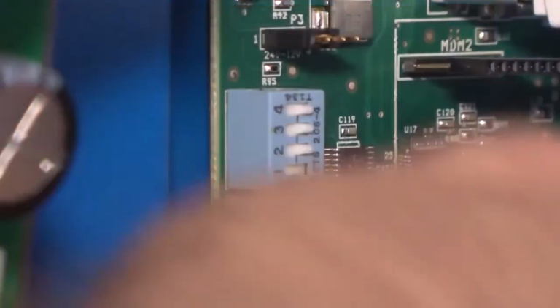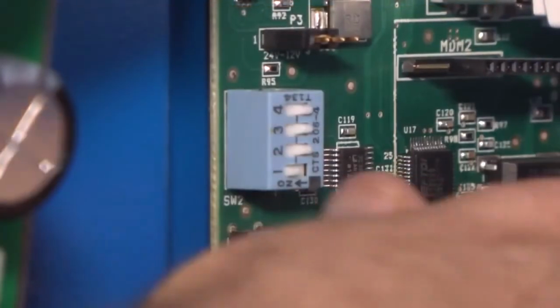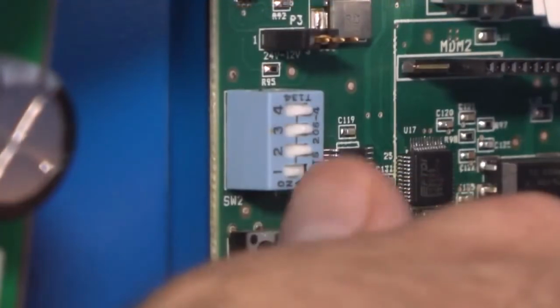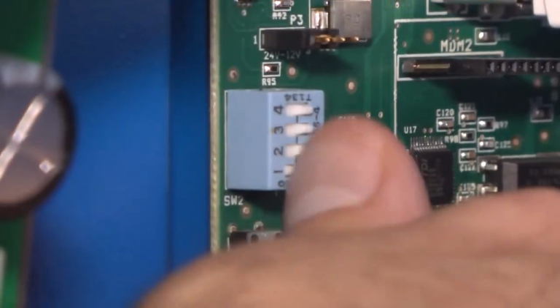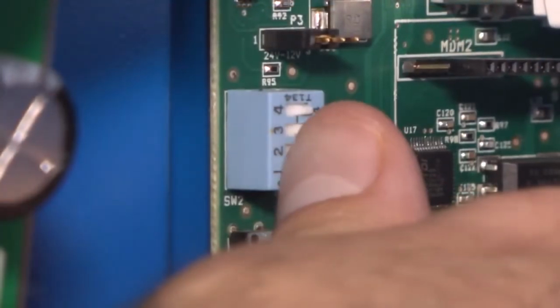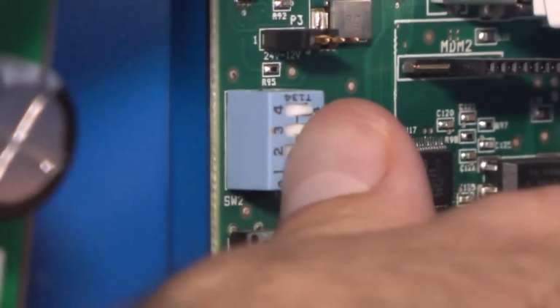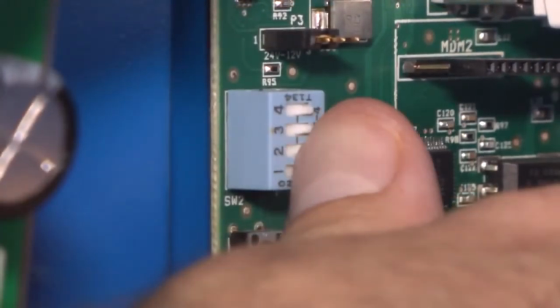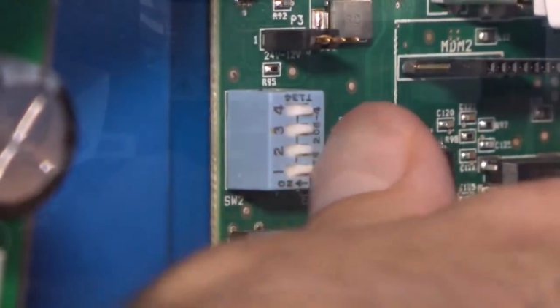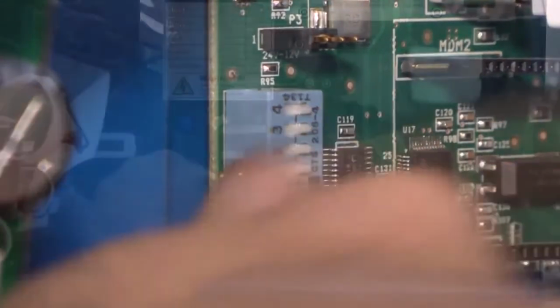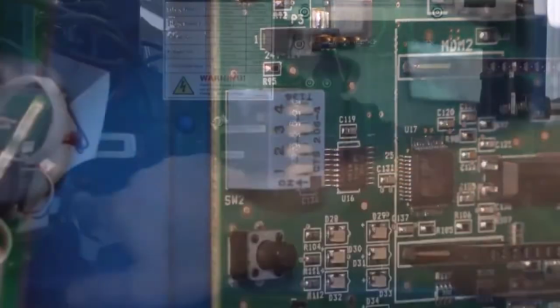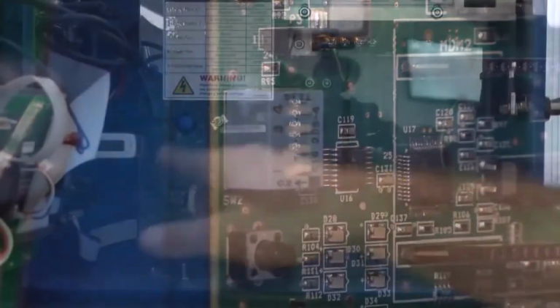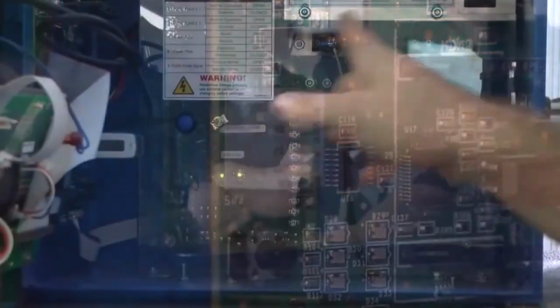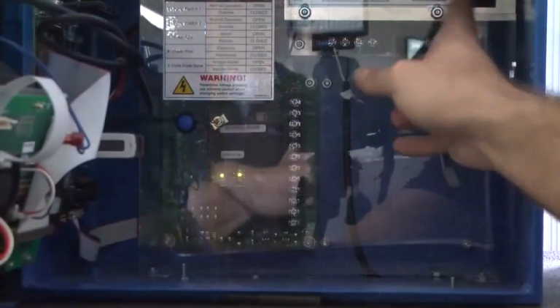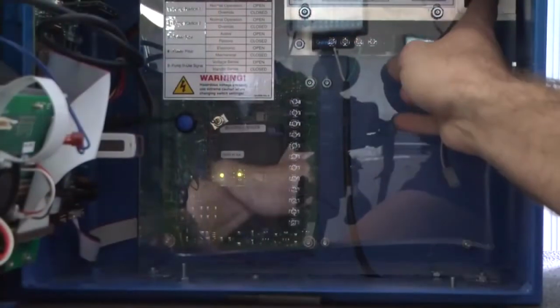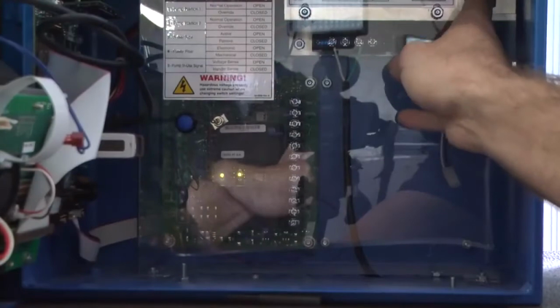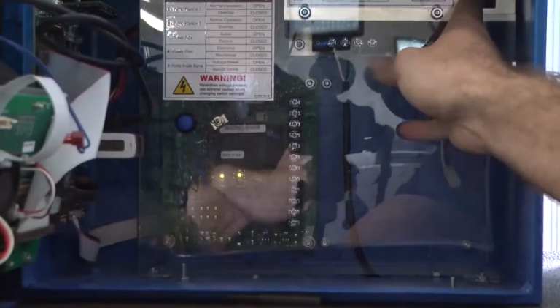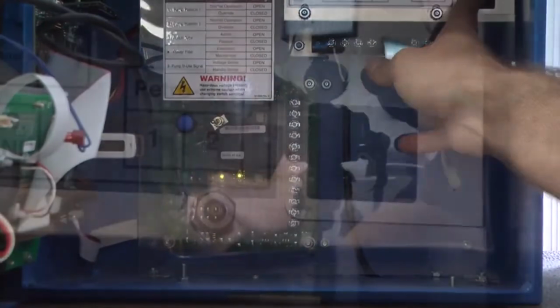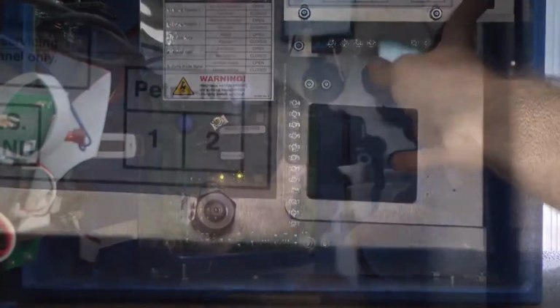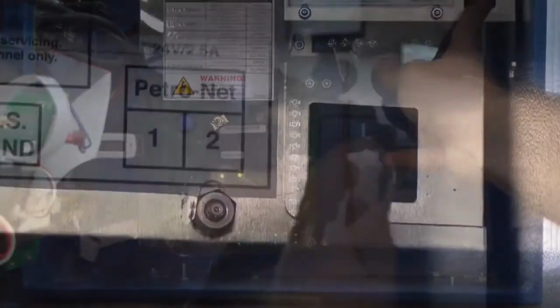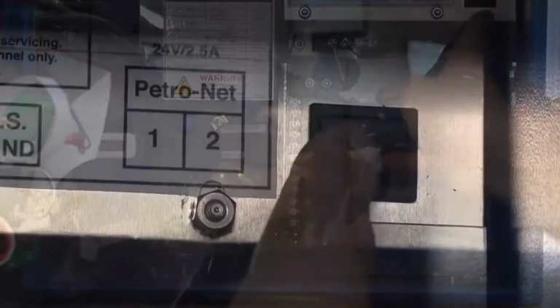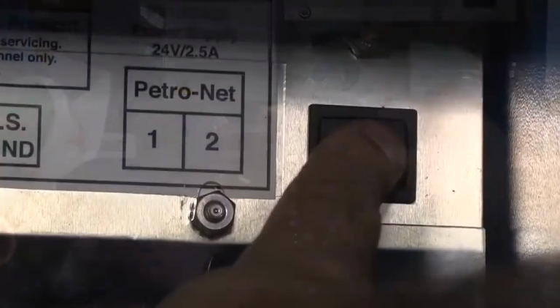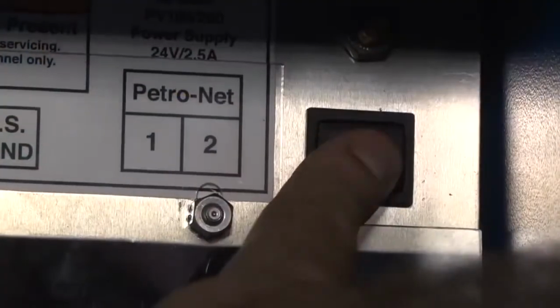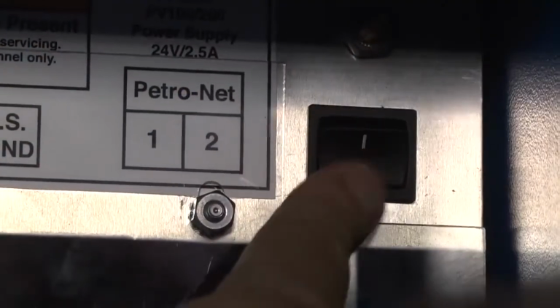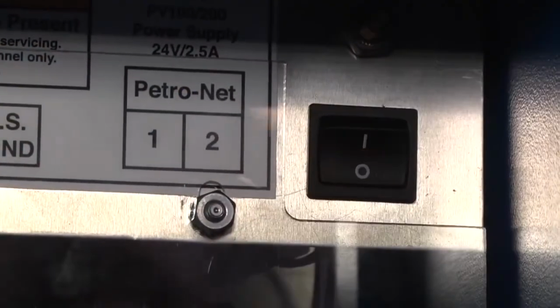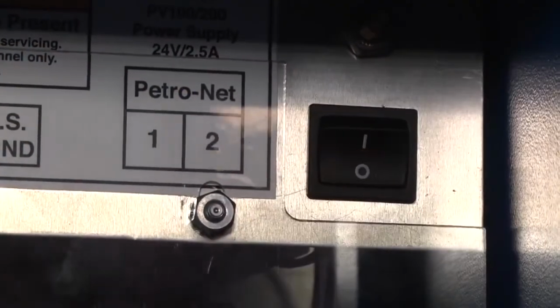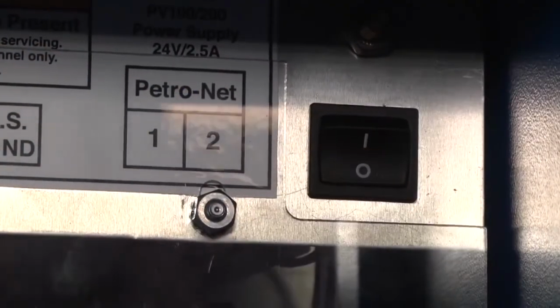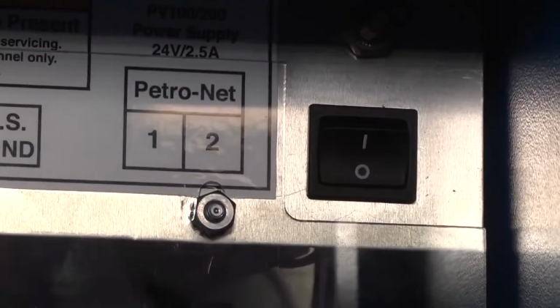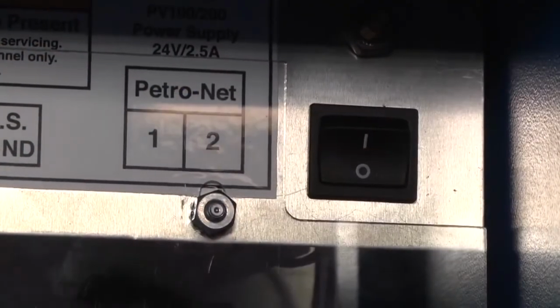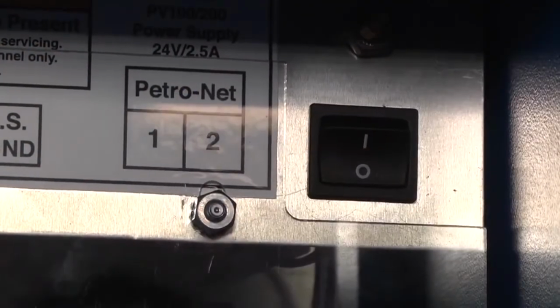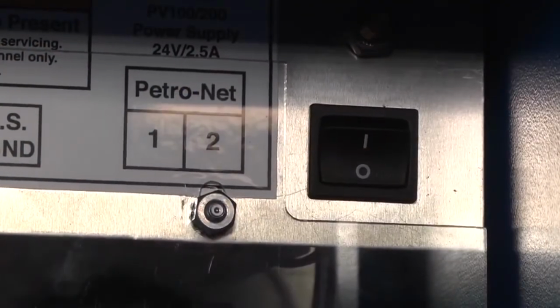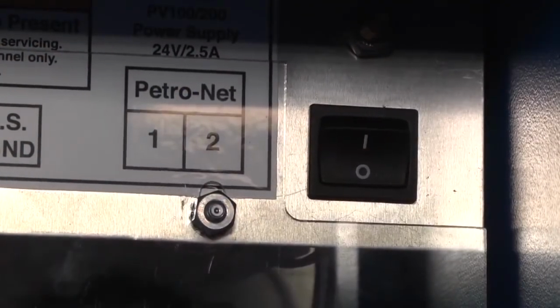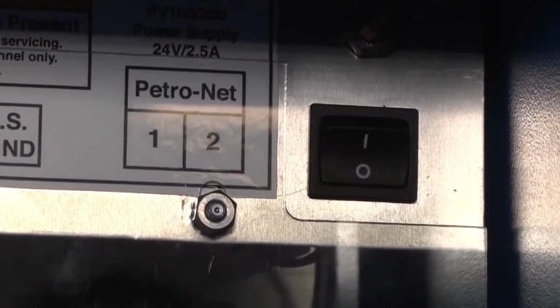Open the cabinet and flip the dip switch back to the off position. Turn the machine off and then on again.